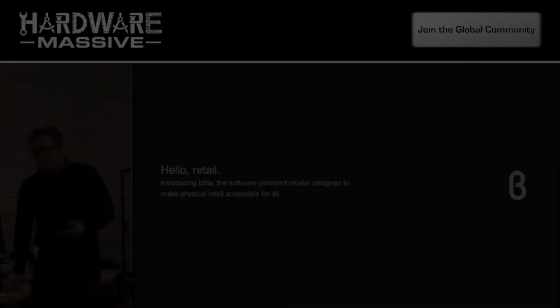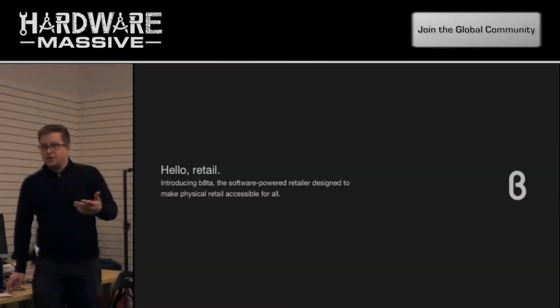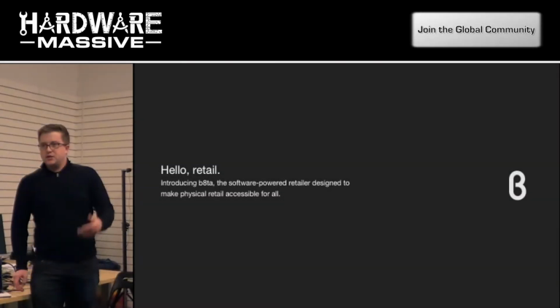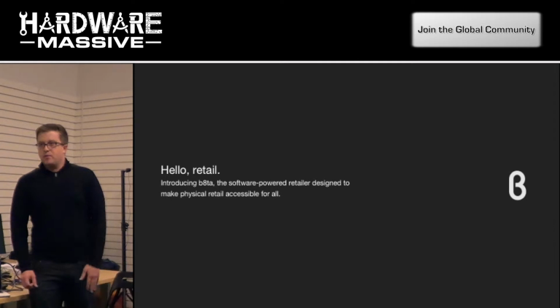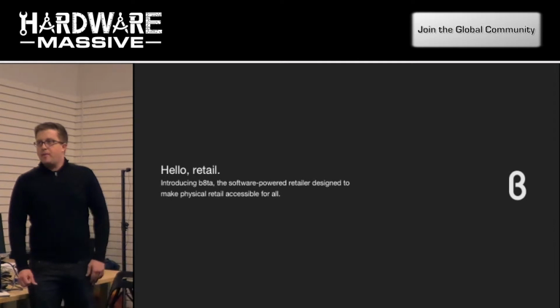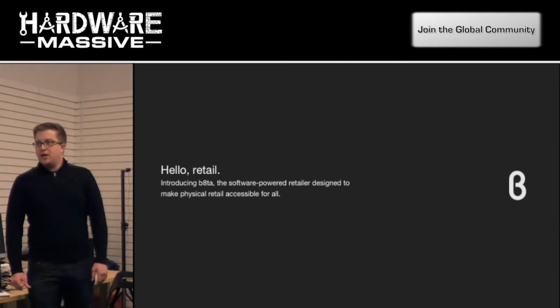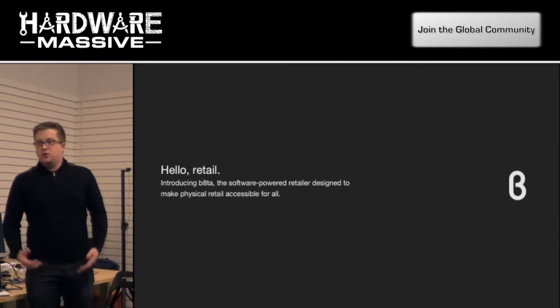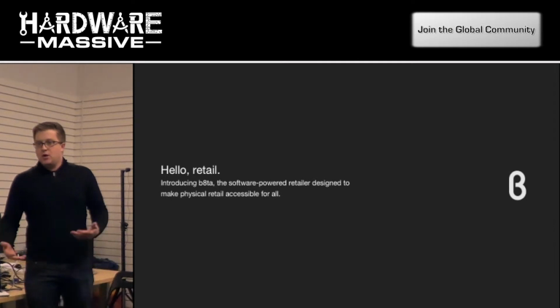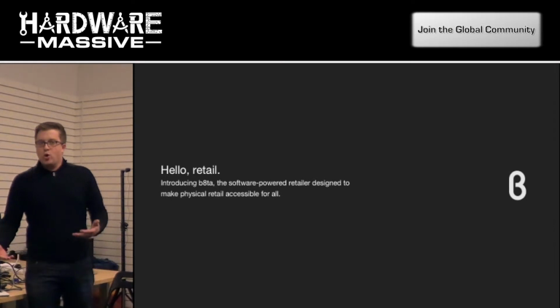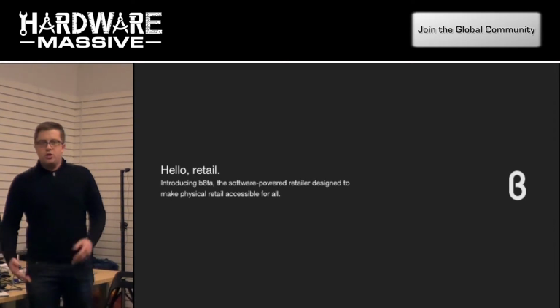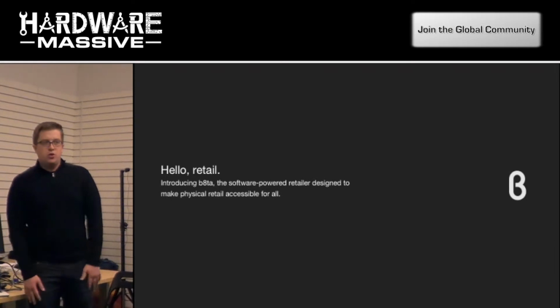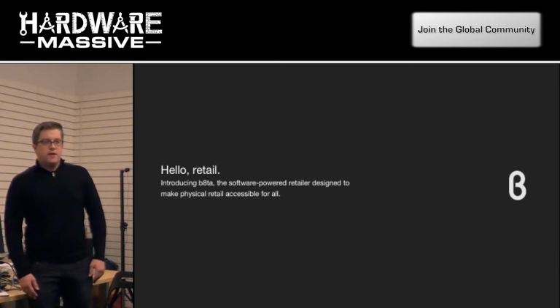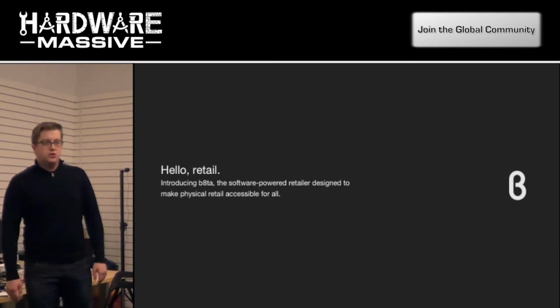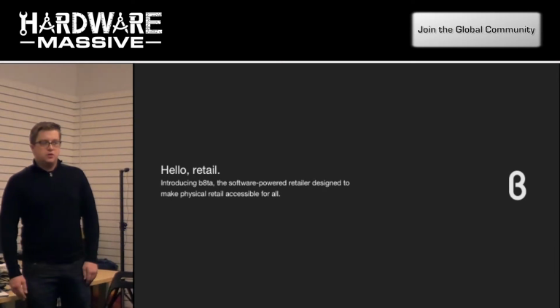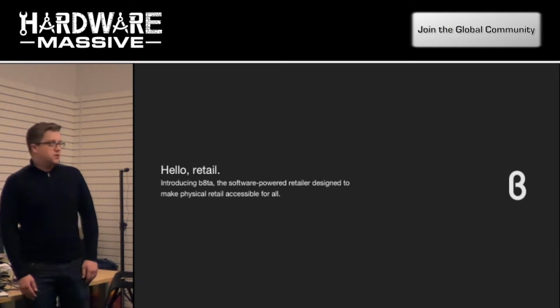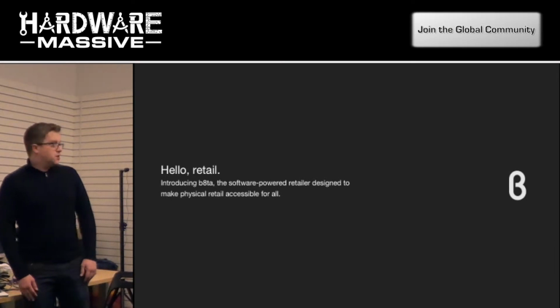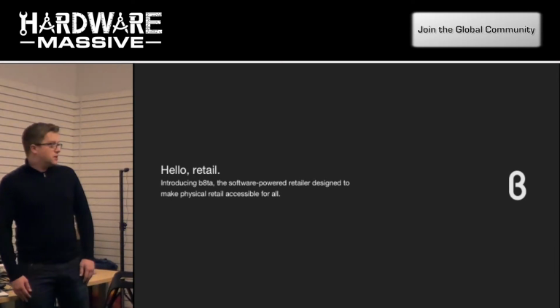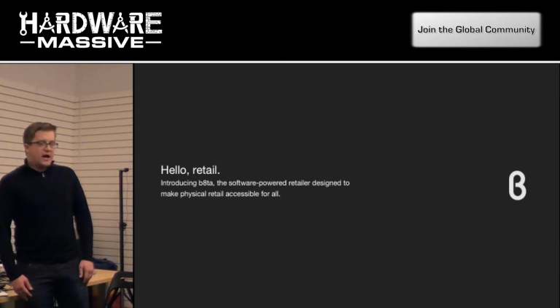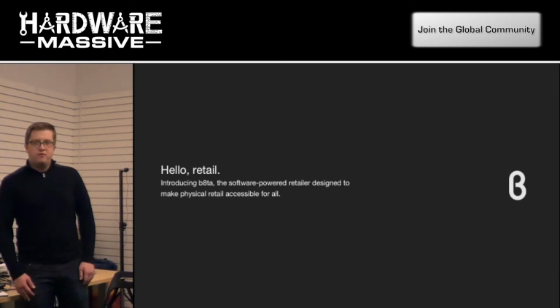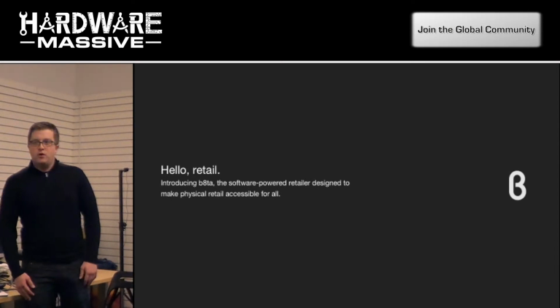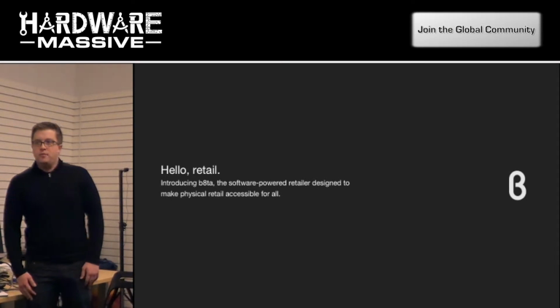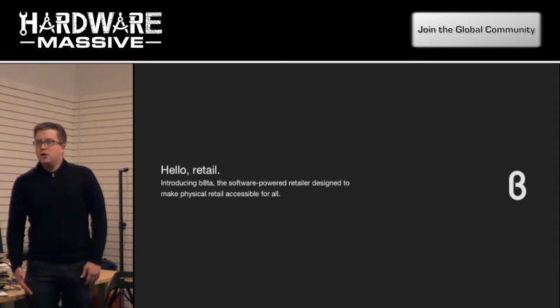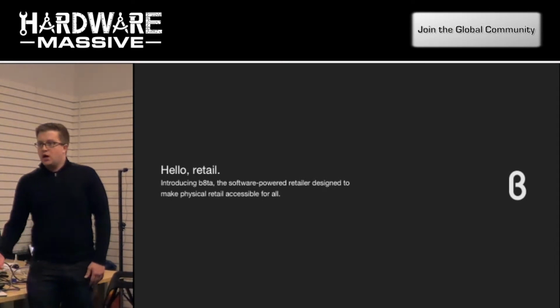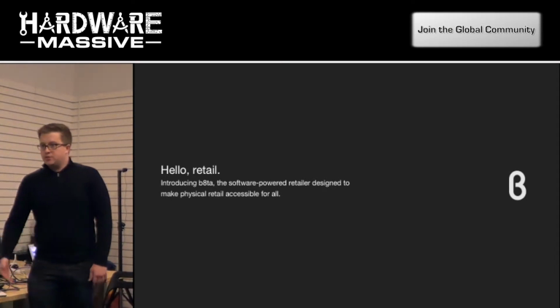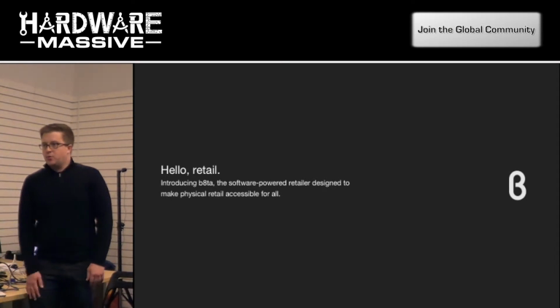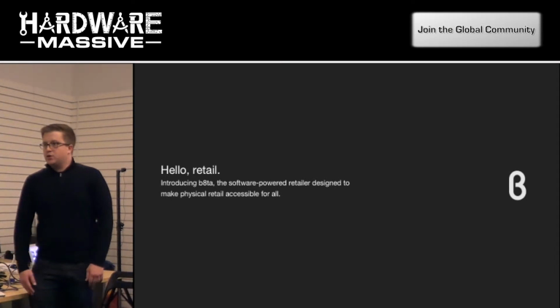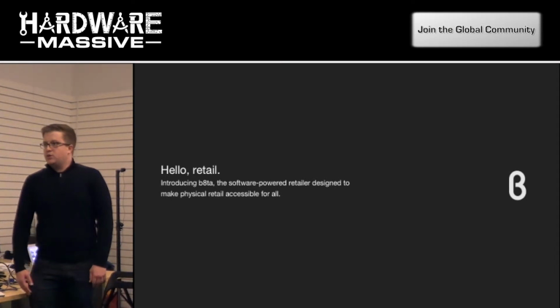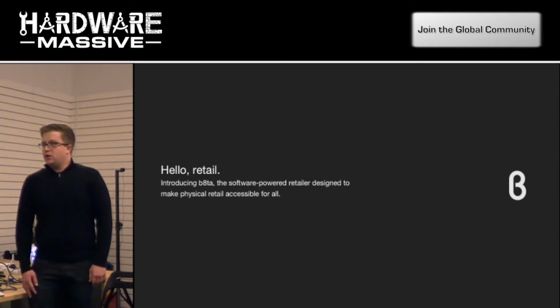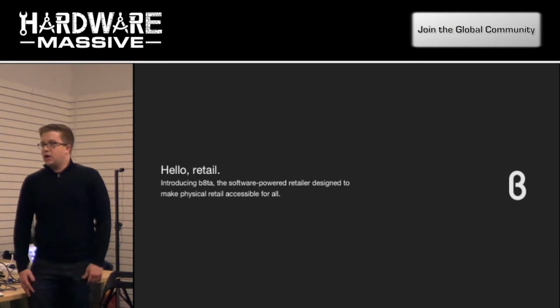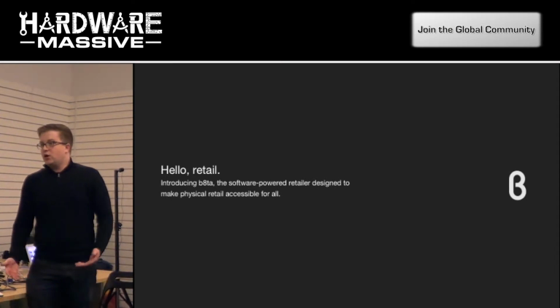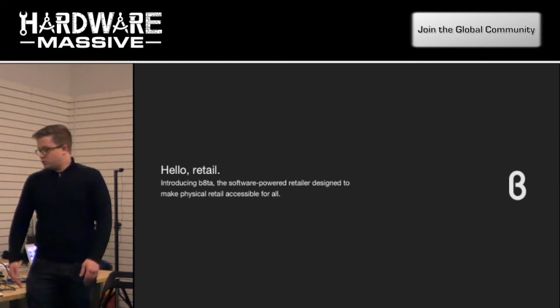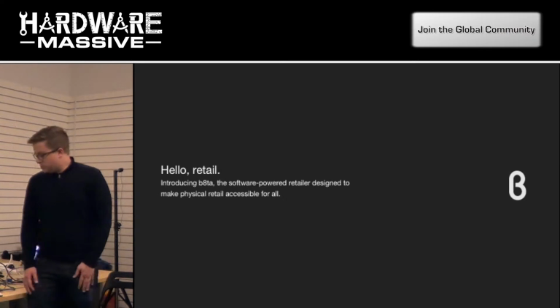I'm going to tell you guys a little bit about Beta and what we do, and then I'll share some insights that we have from some of the products that we carry in our stores.